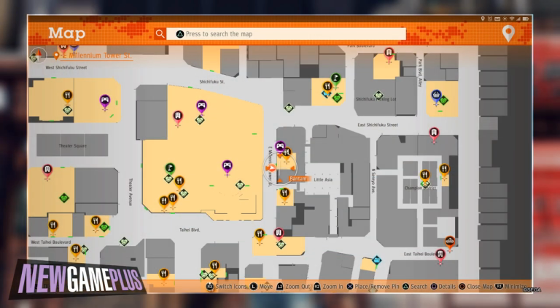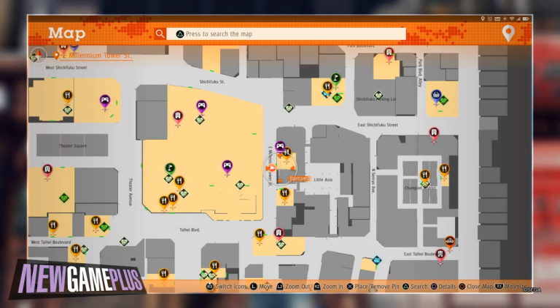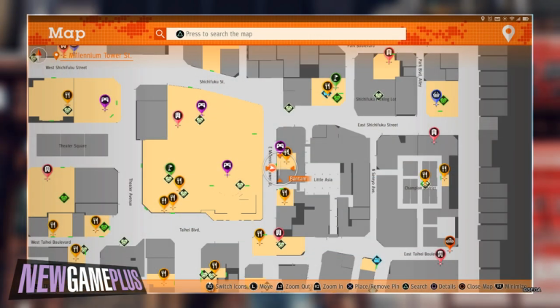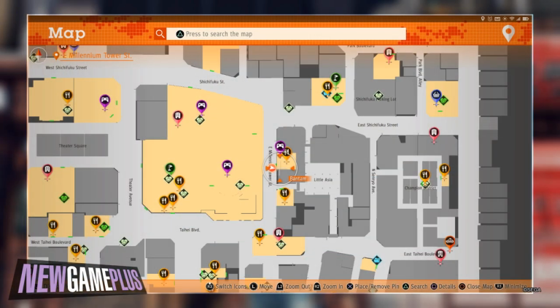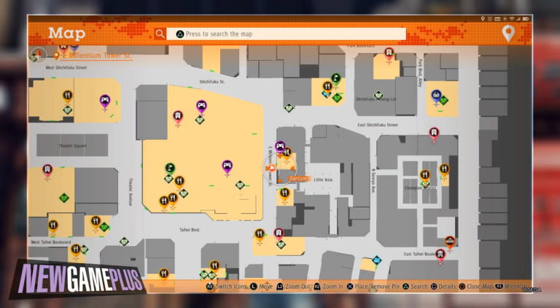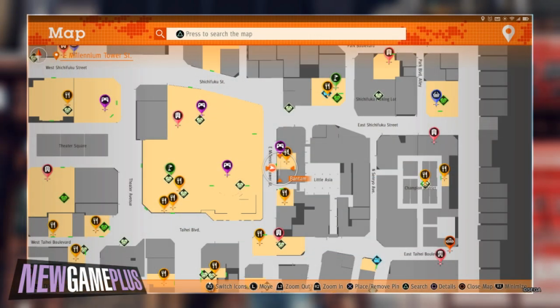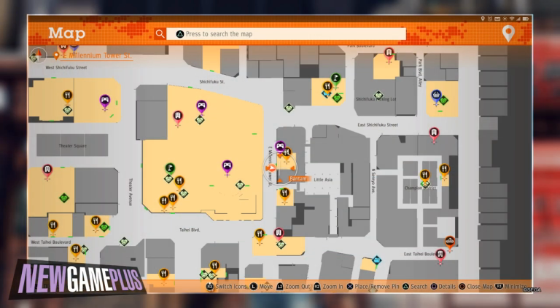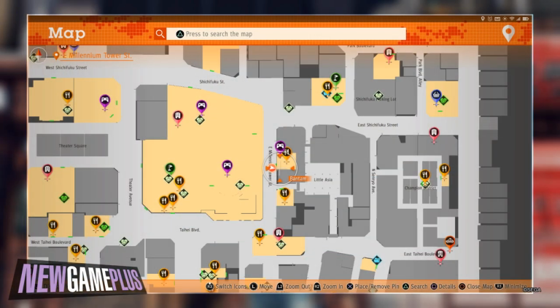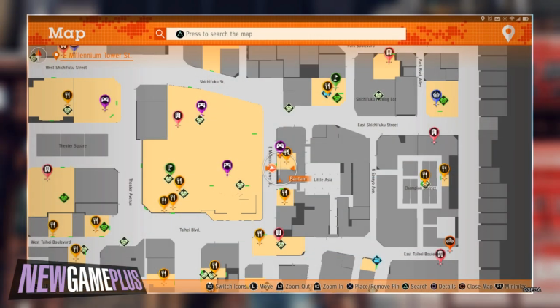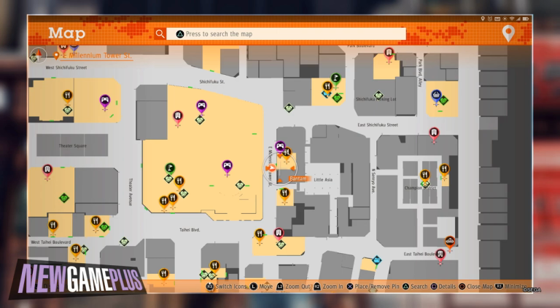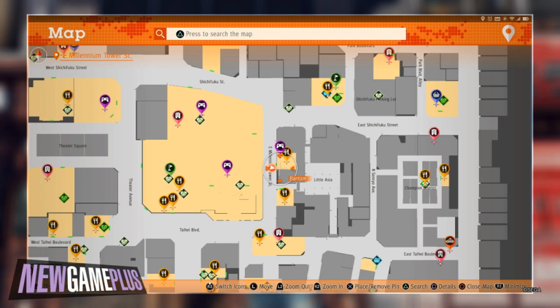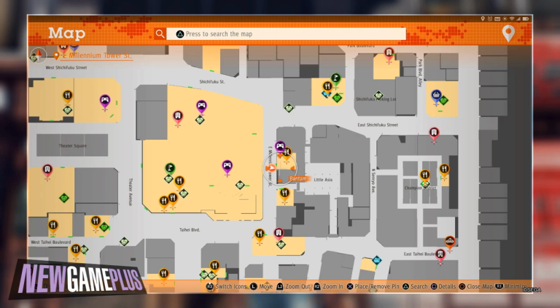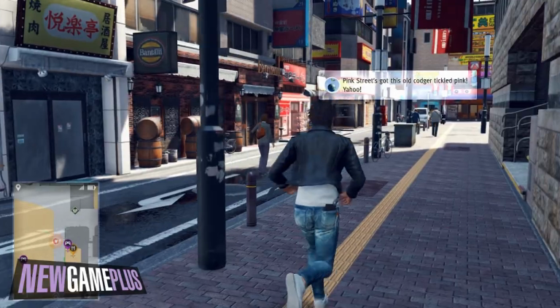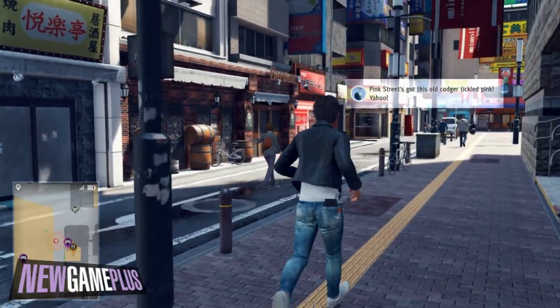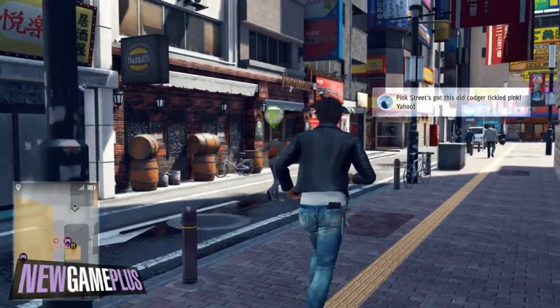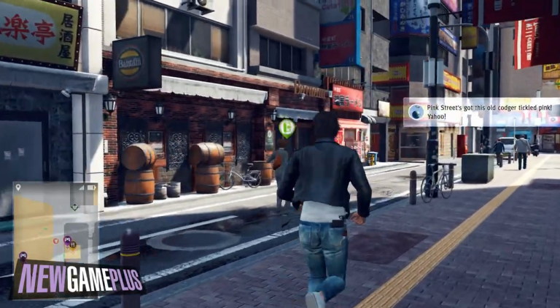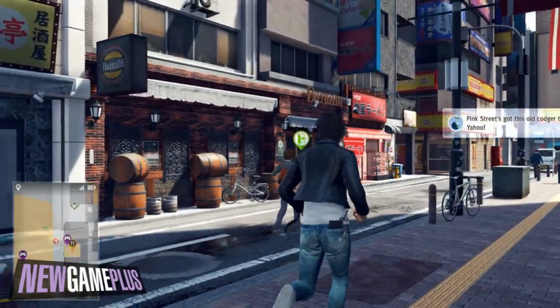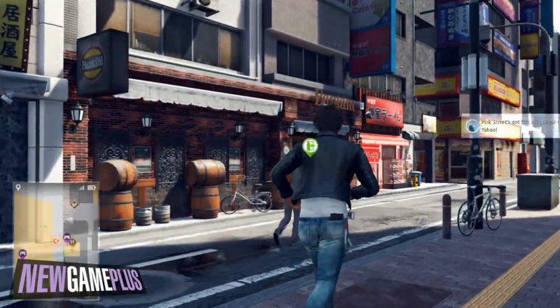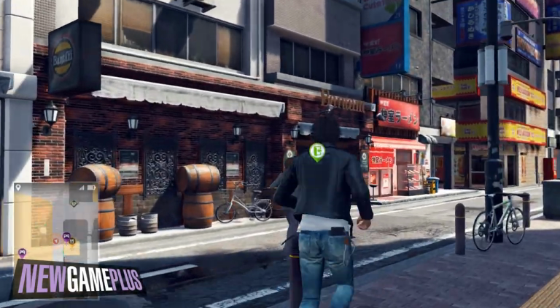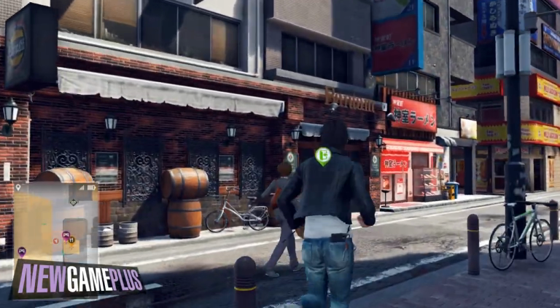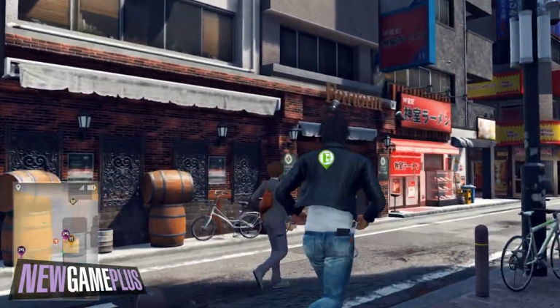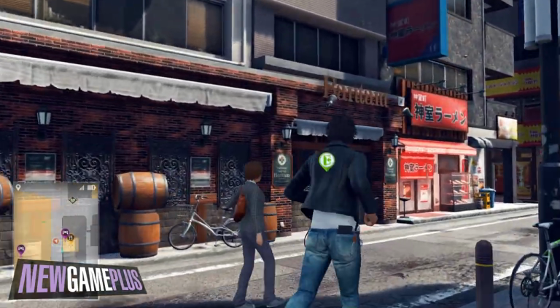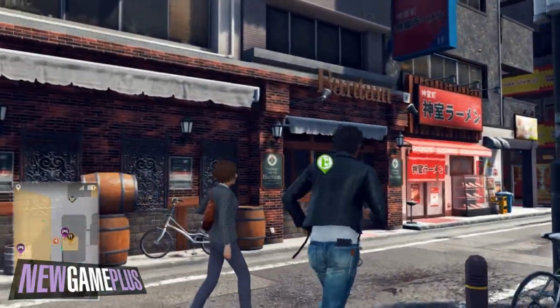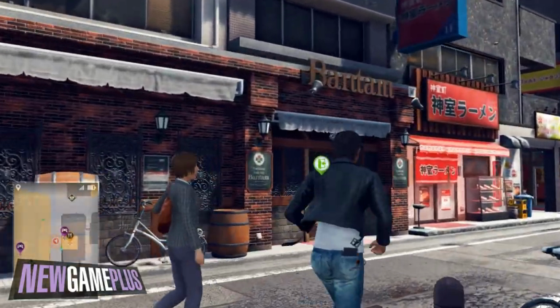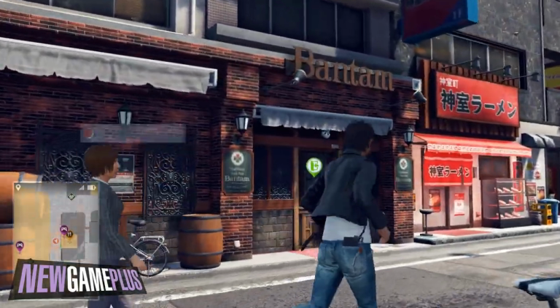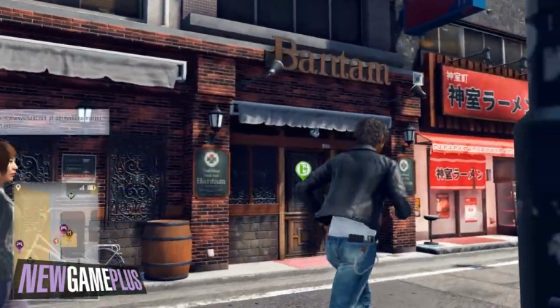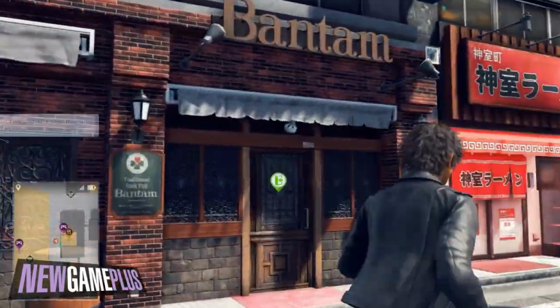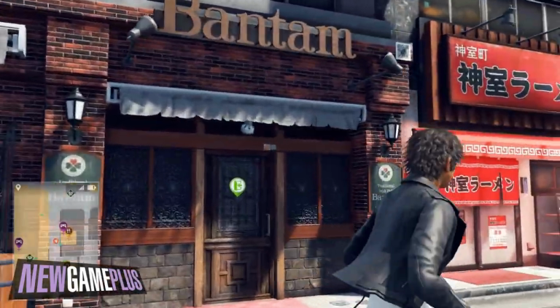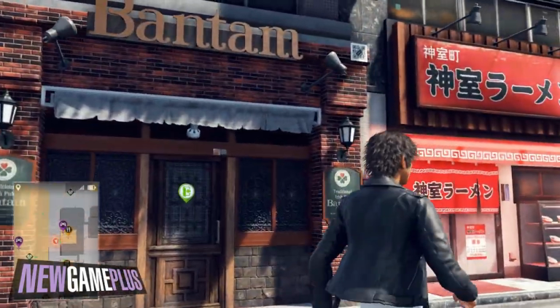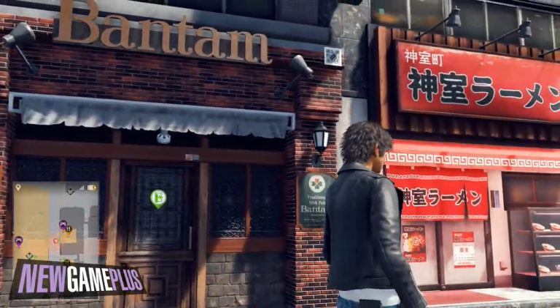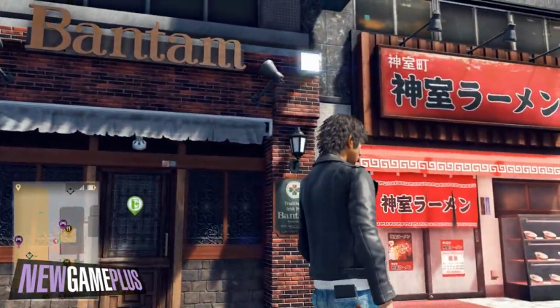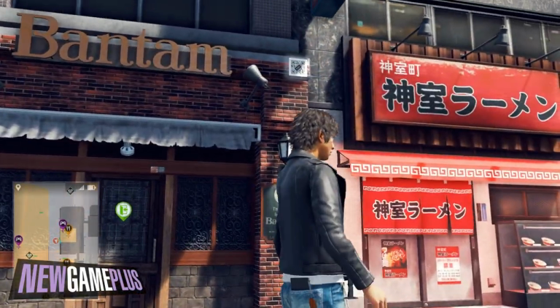For the third code, adjacent to Millennium Tower, head over to Bantam and focus on the right of the main sign for the code.